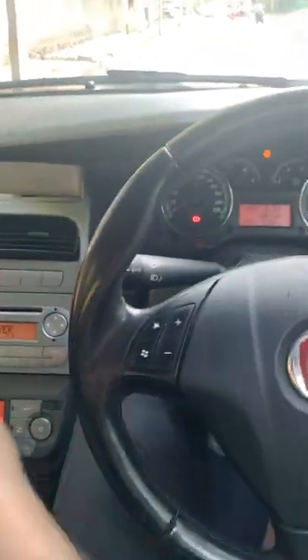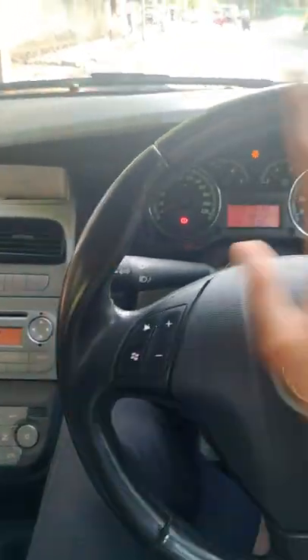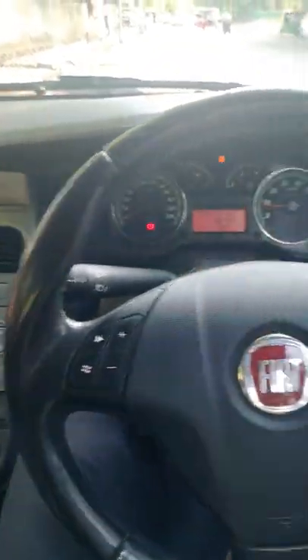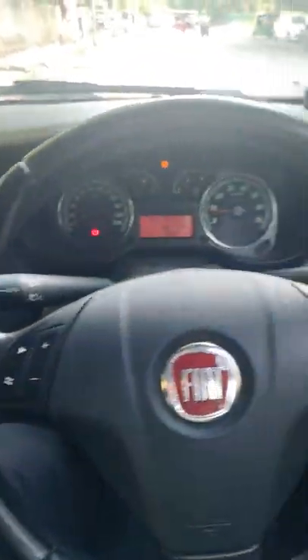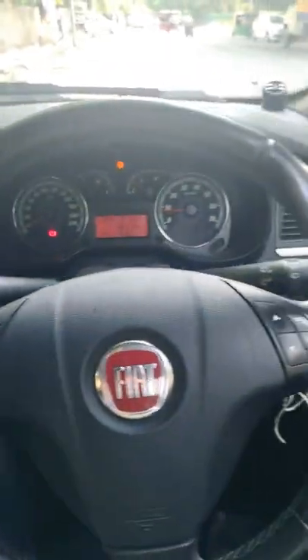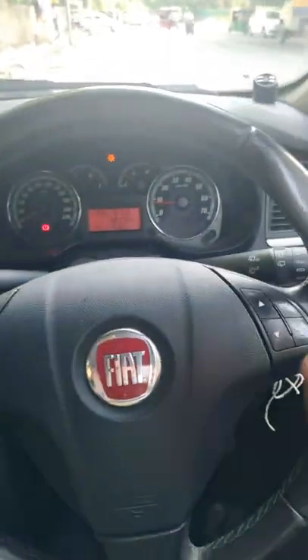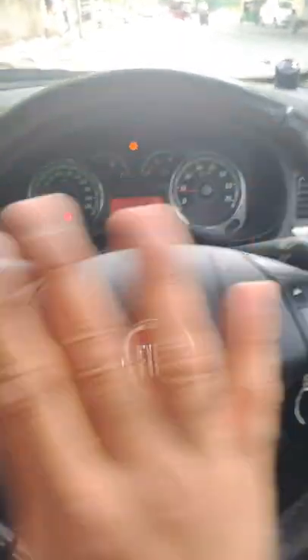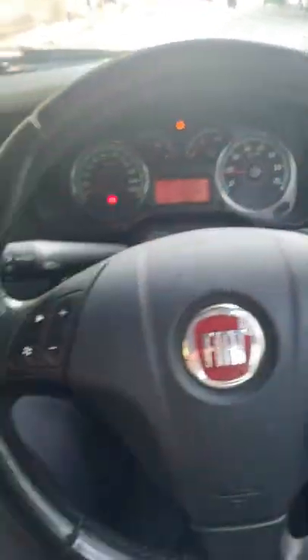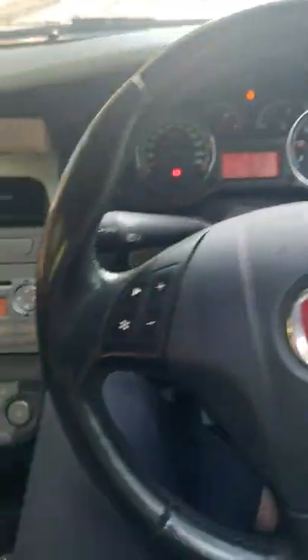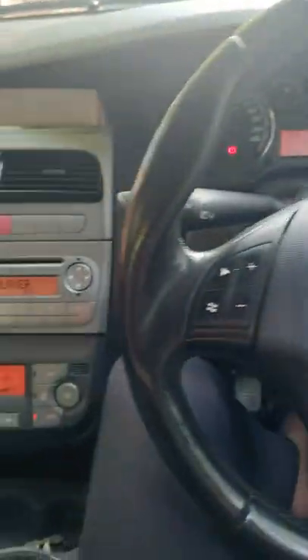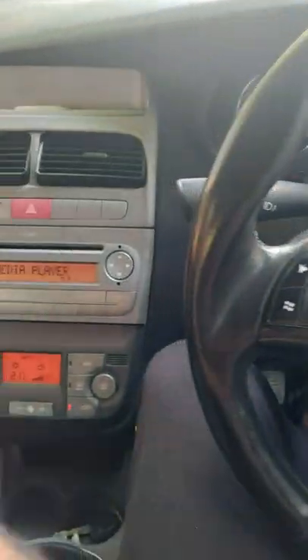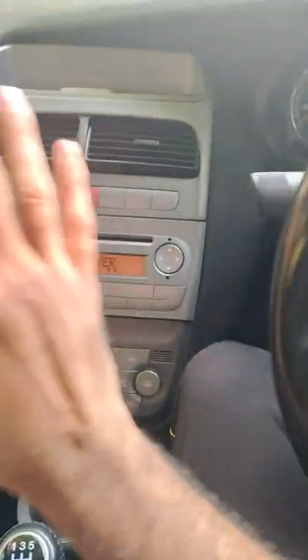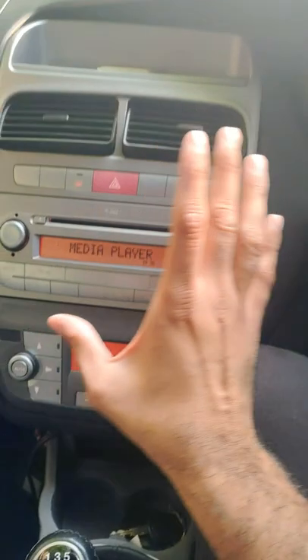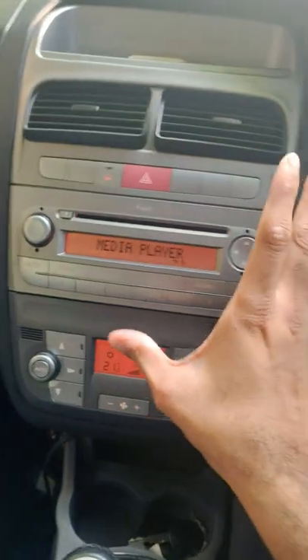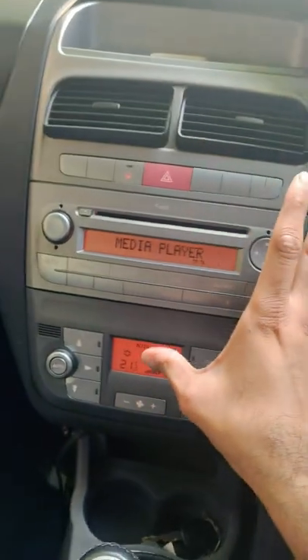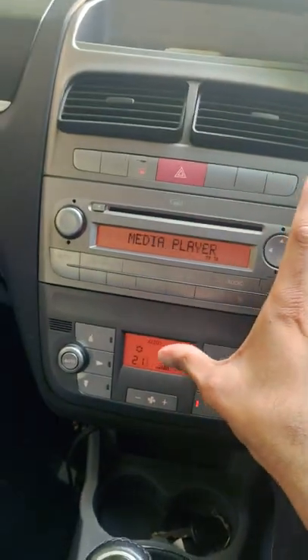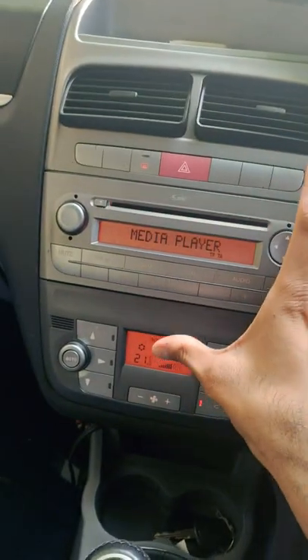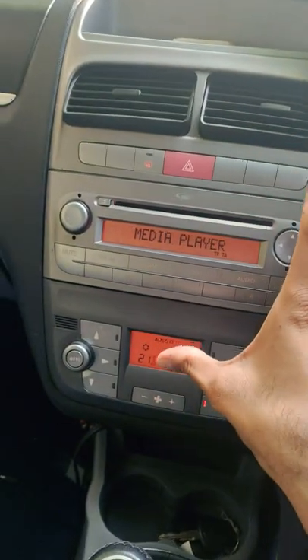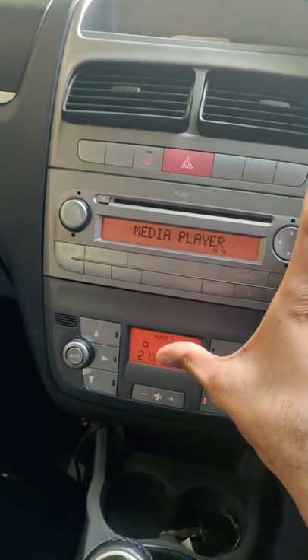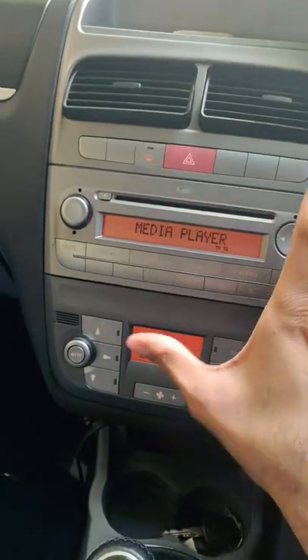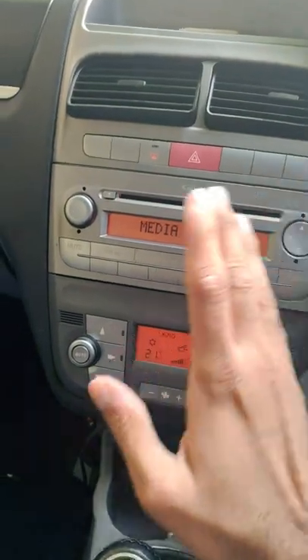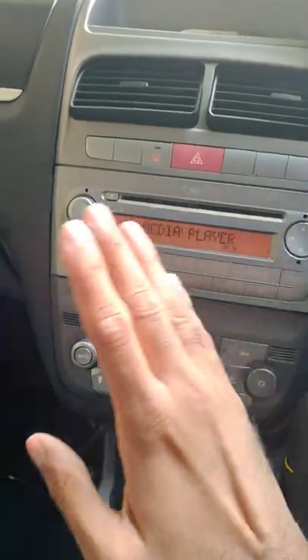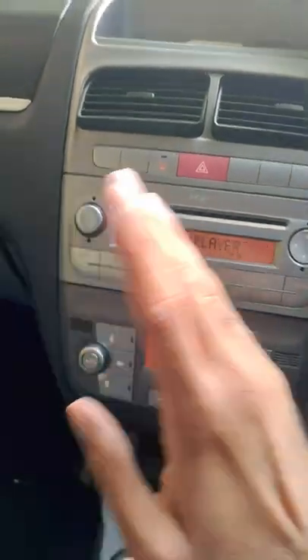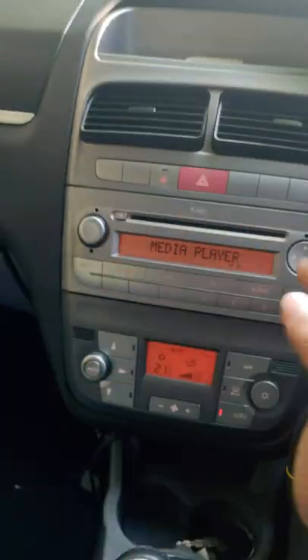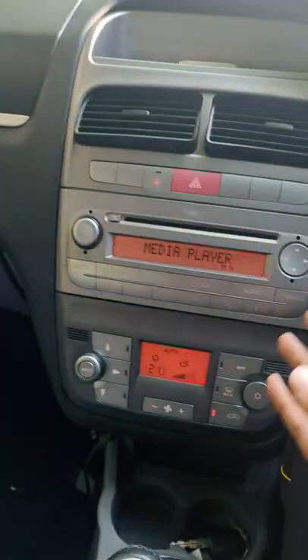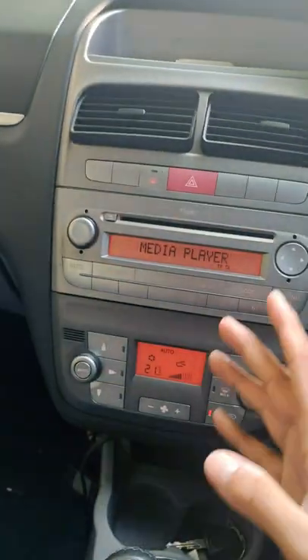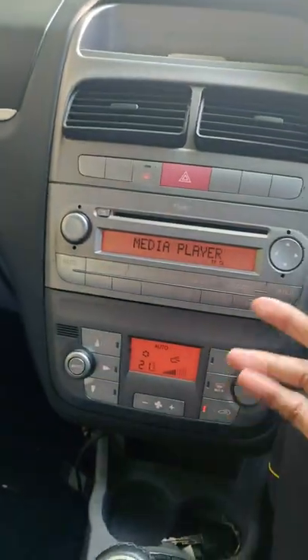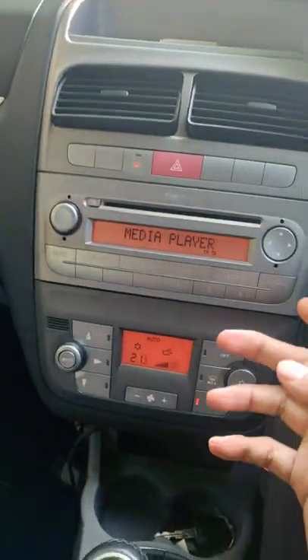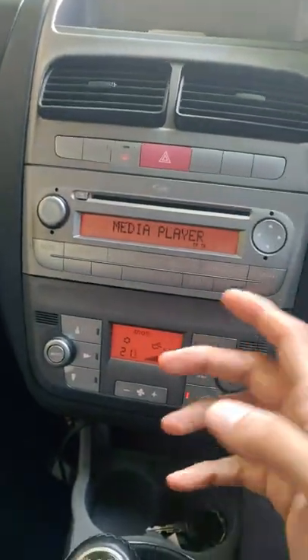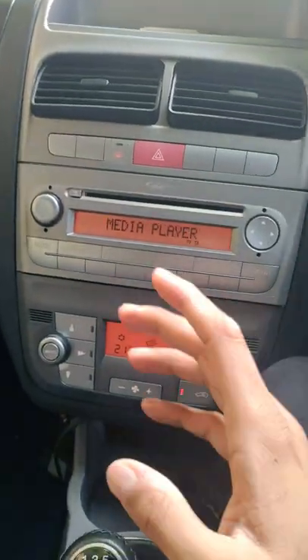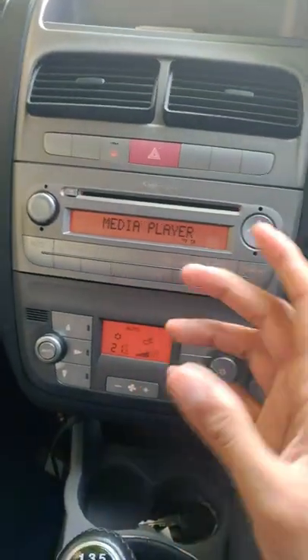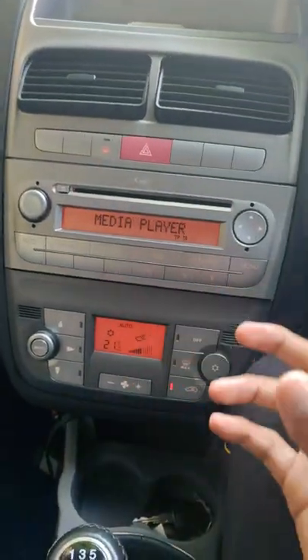But today we are not going to talk about this design. Today I am going to talk about a feature I have not noticed in any other car.